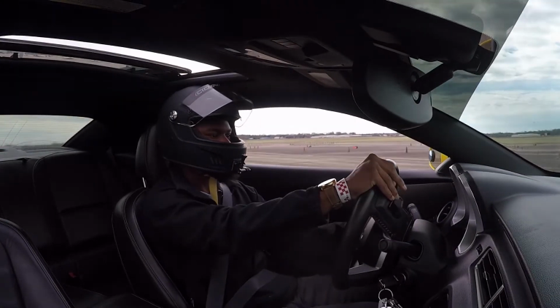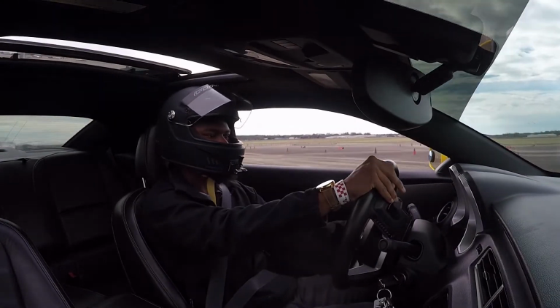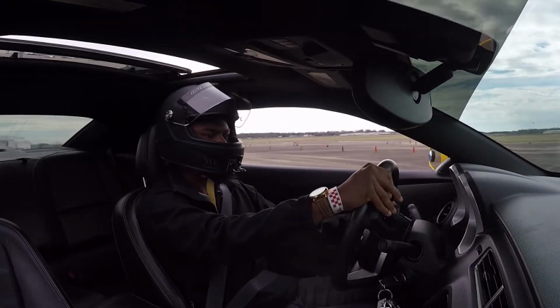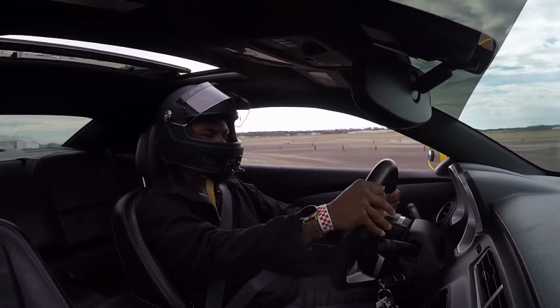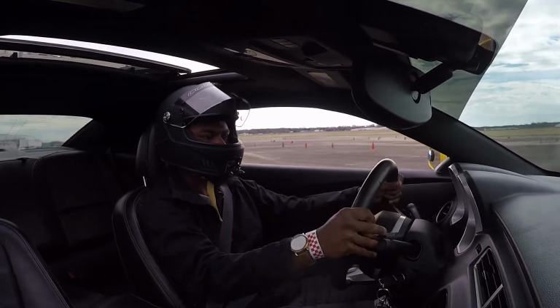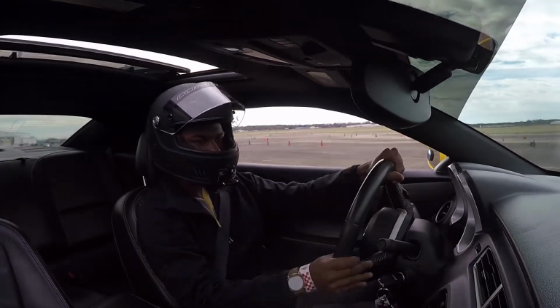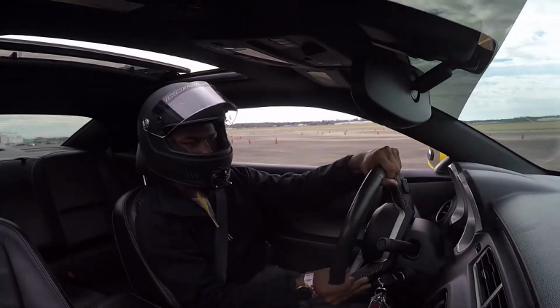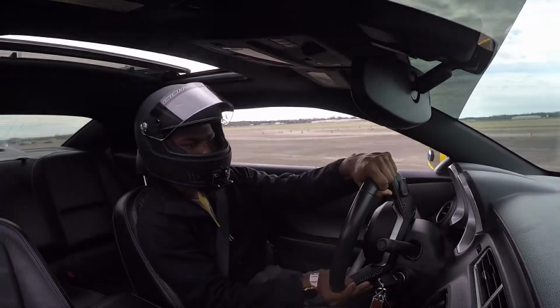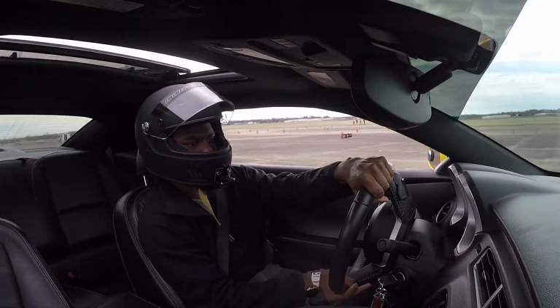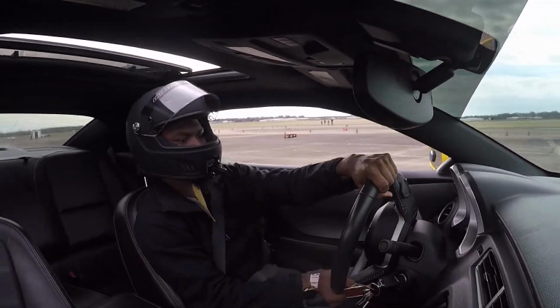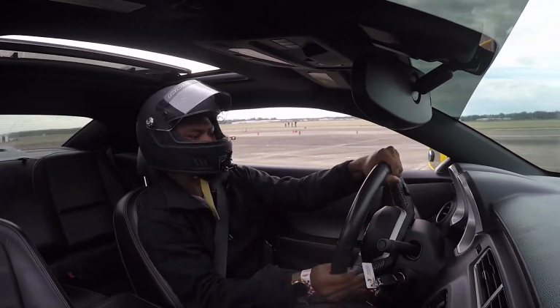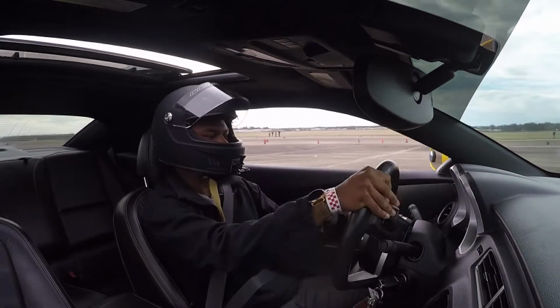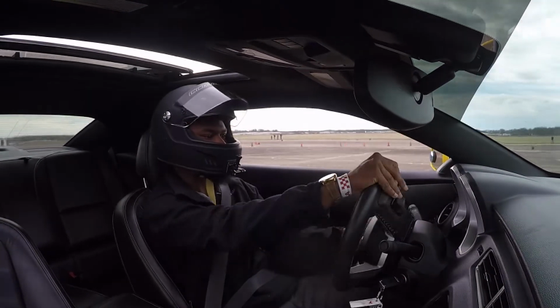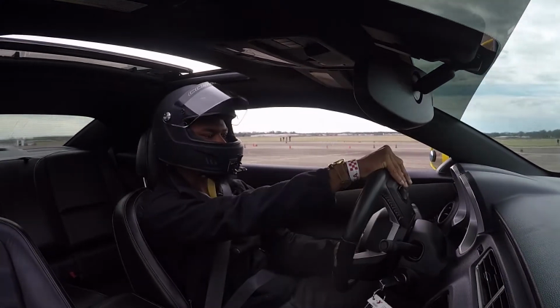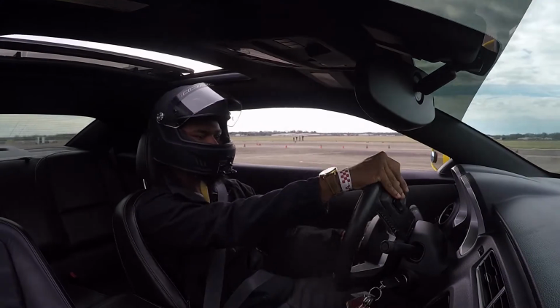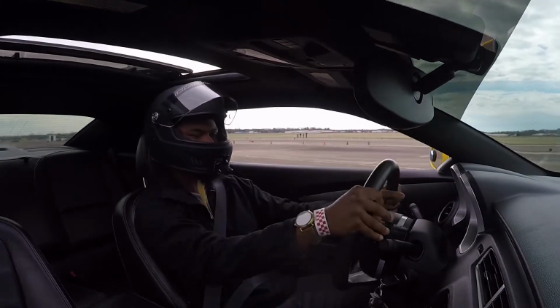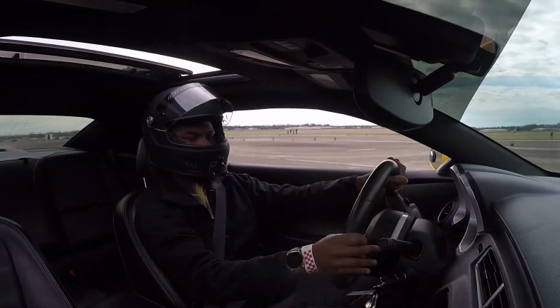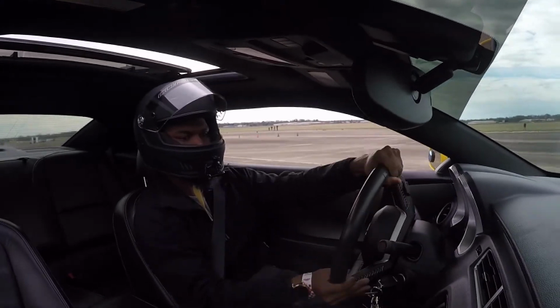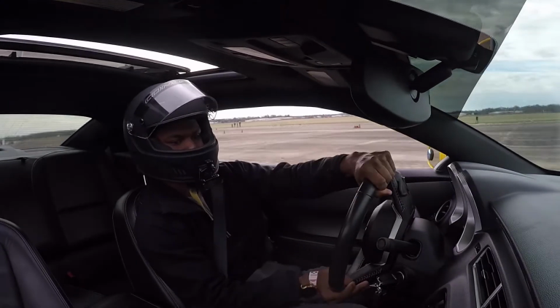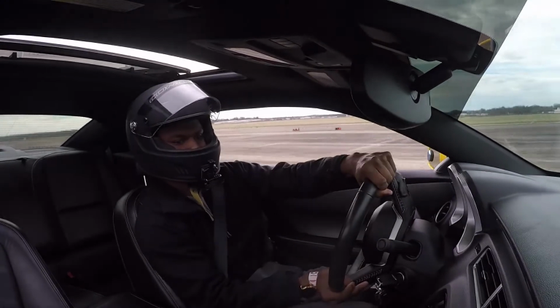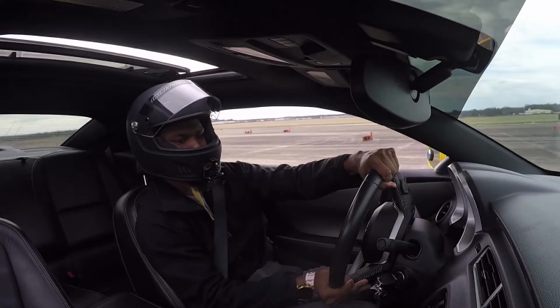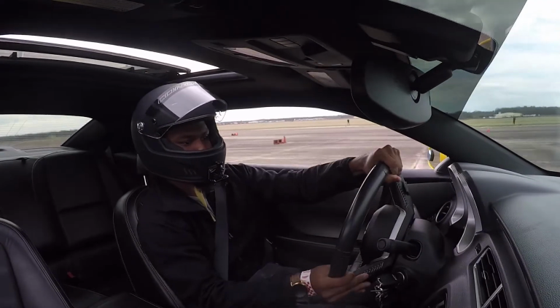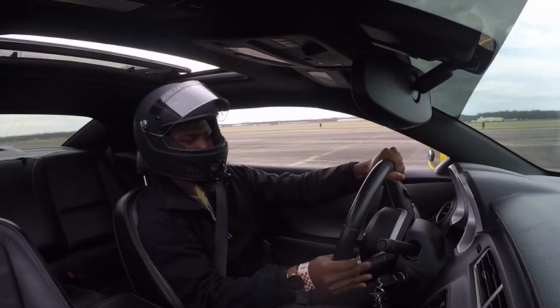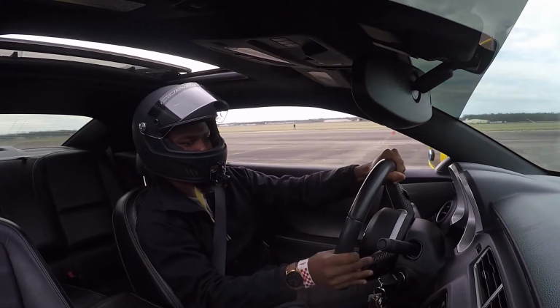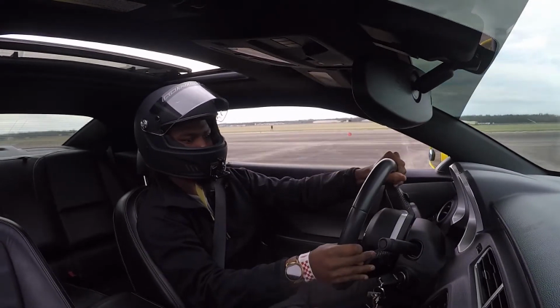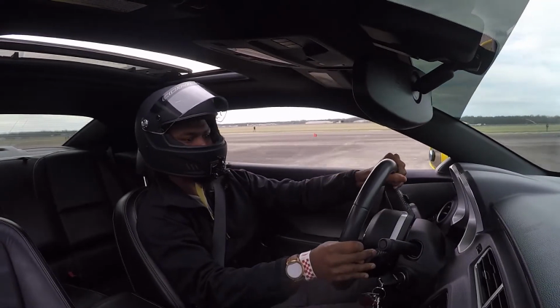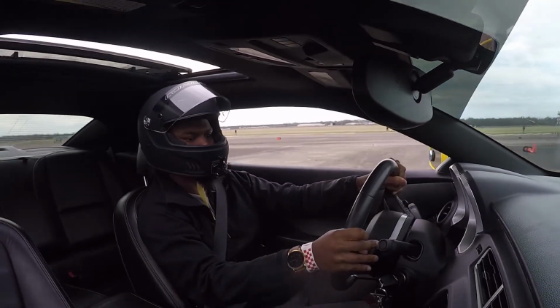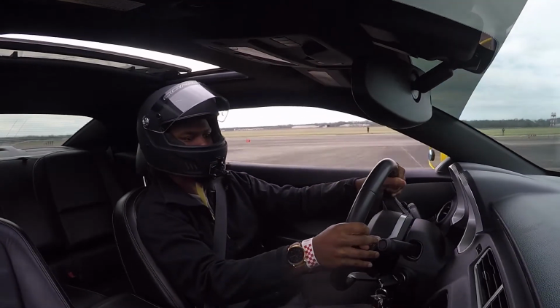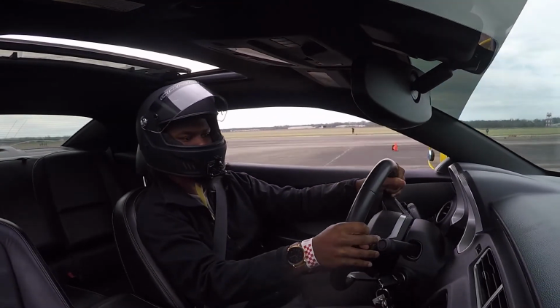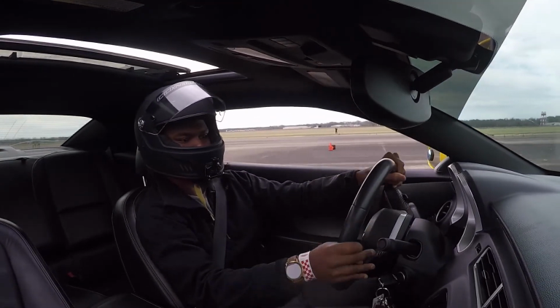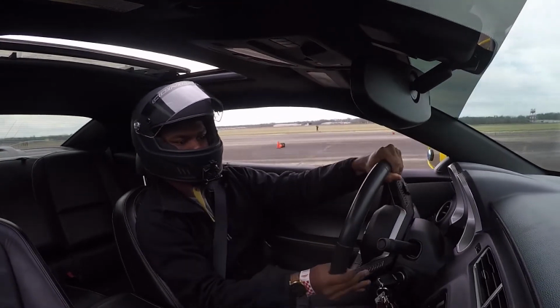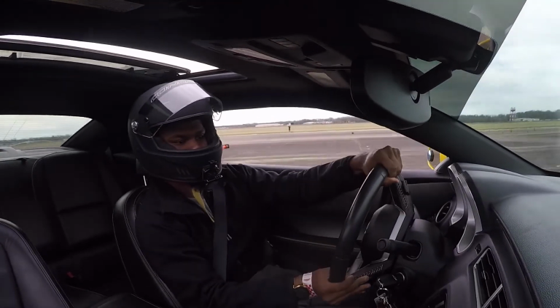Here is my first run. I only put in about 60% effort on this run to make sure I knew the track well before I started to apply more power.